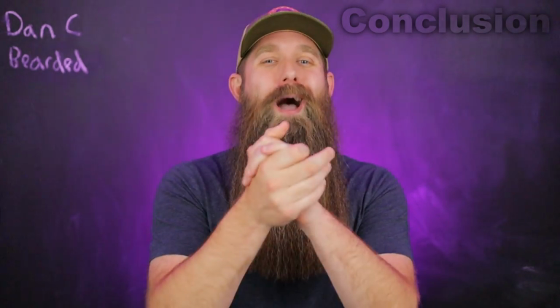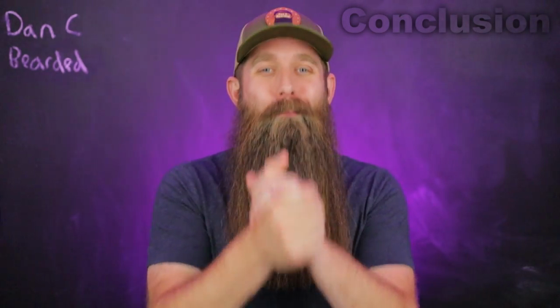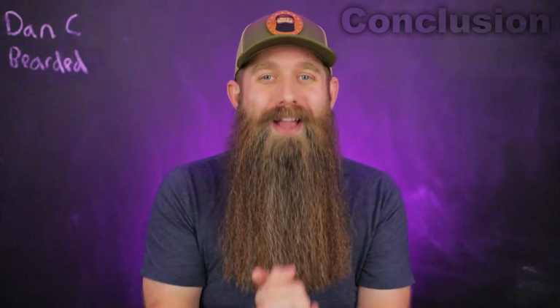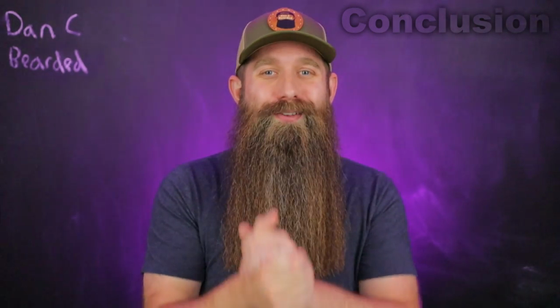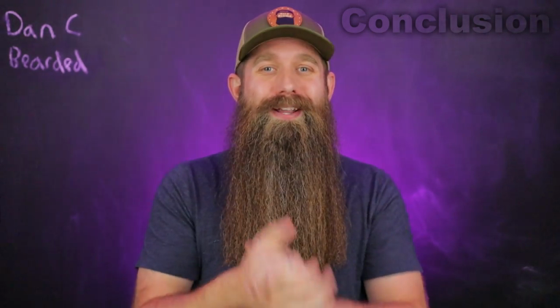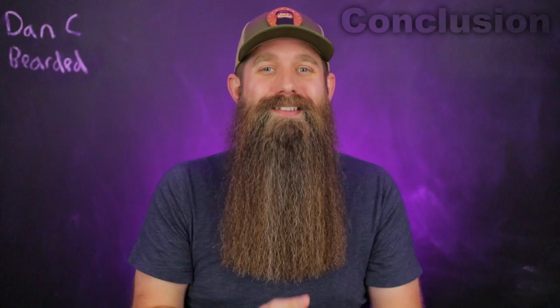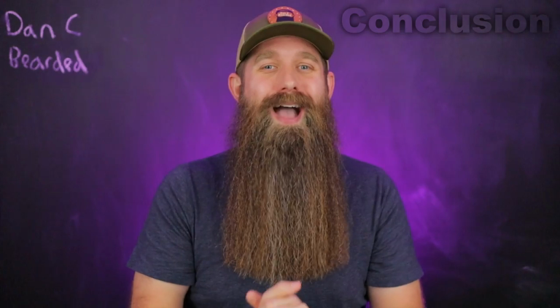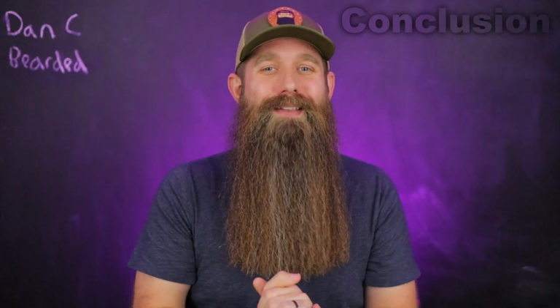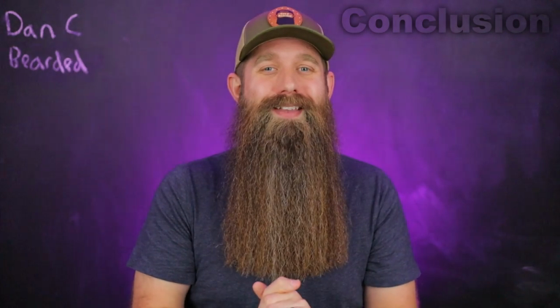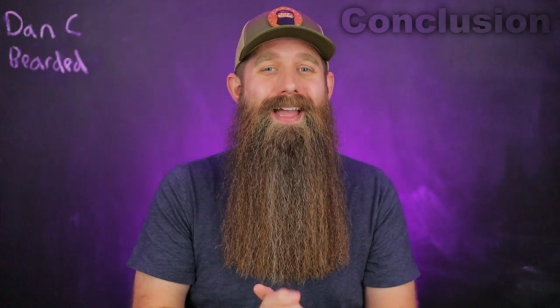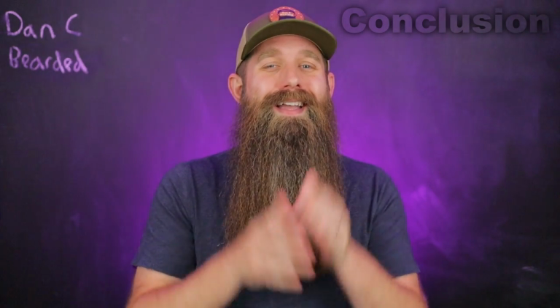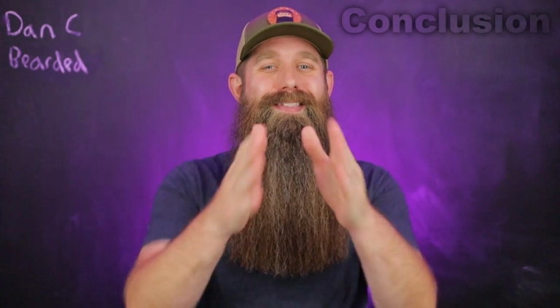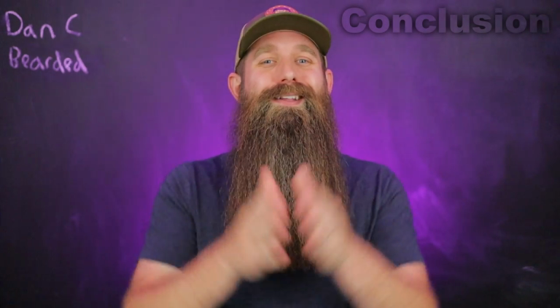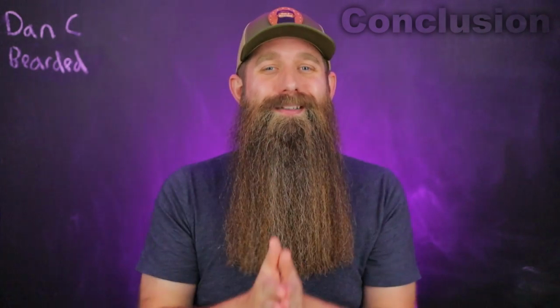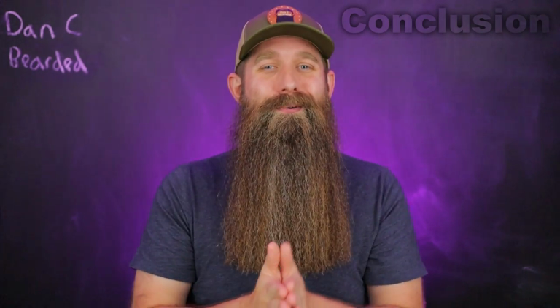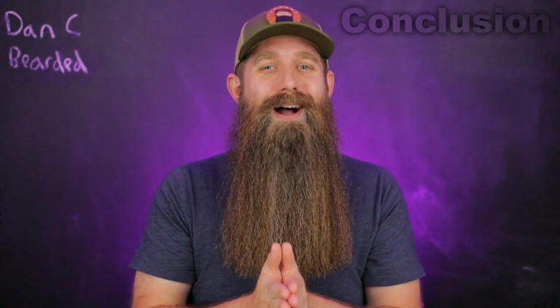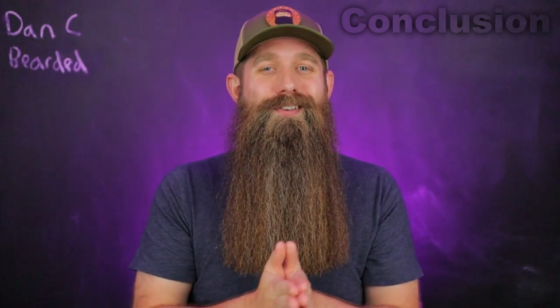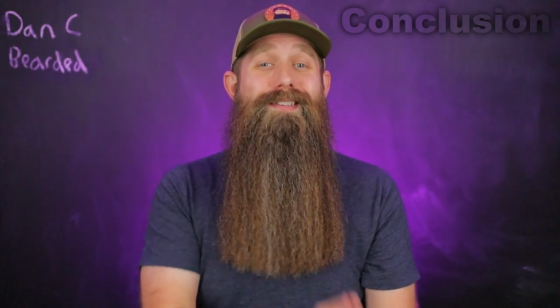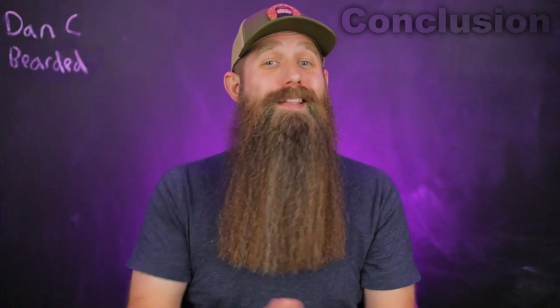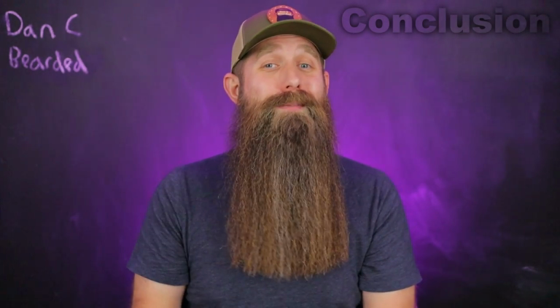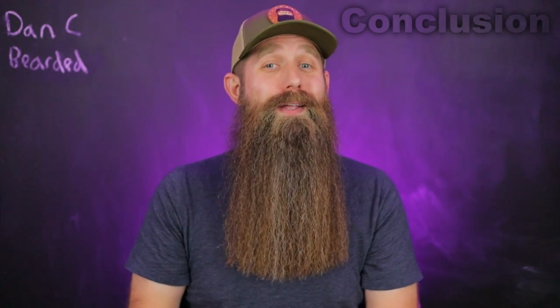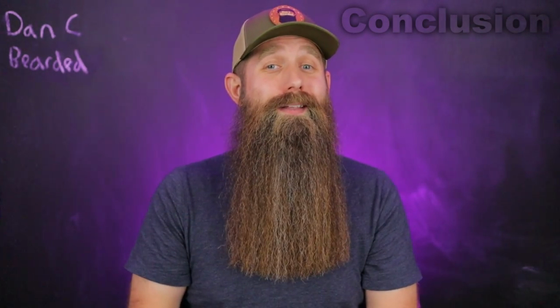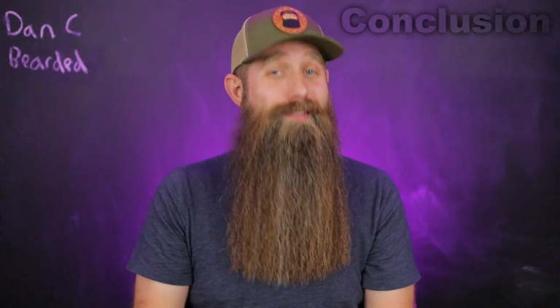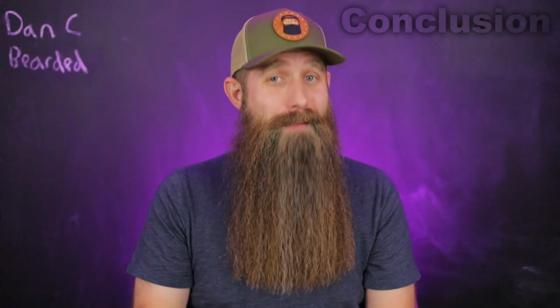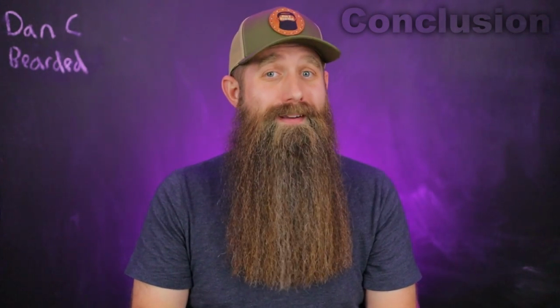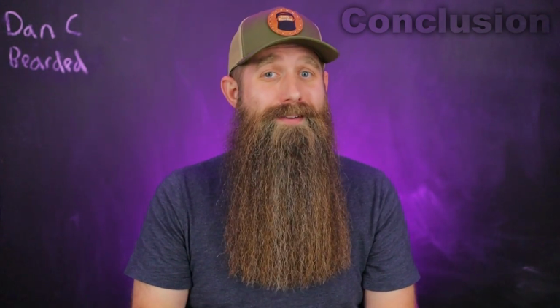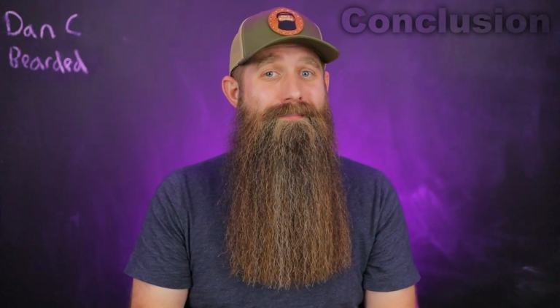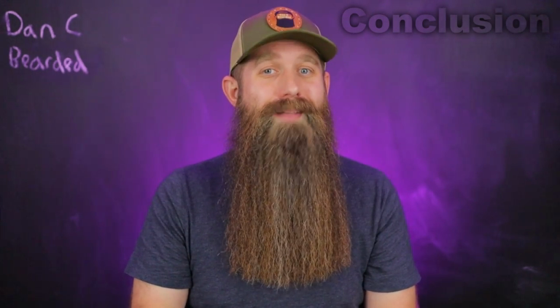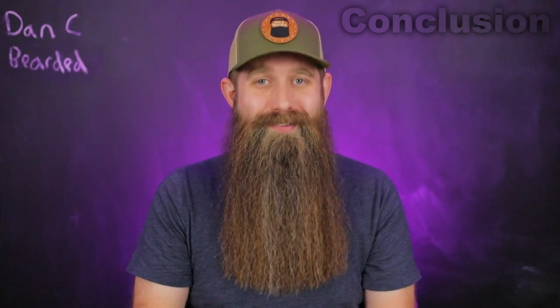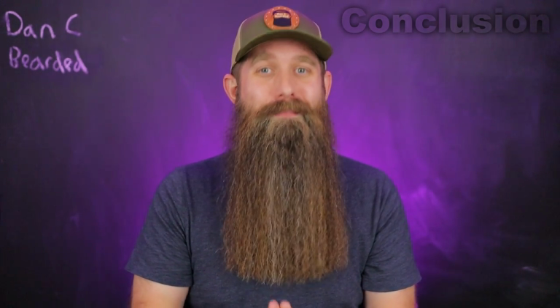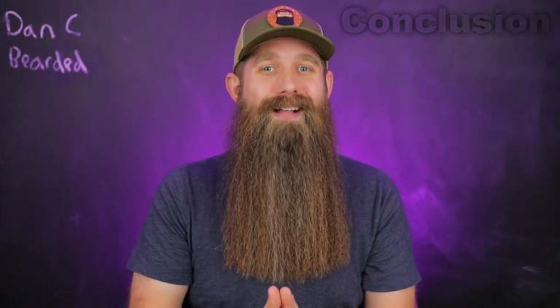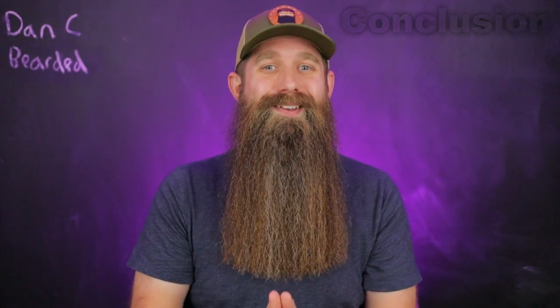Cannot wait to read these comments today. Thank you guys for watching. Dancy Bearded — stay bearded and stay positive.